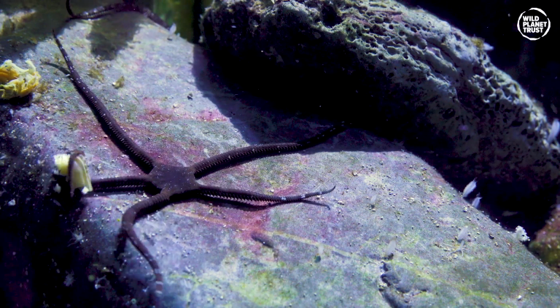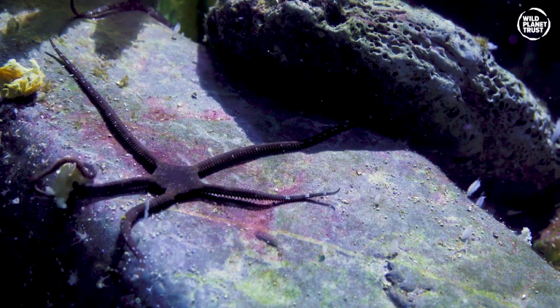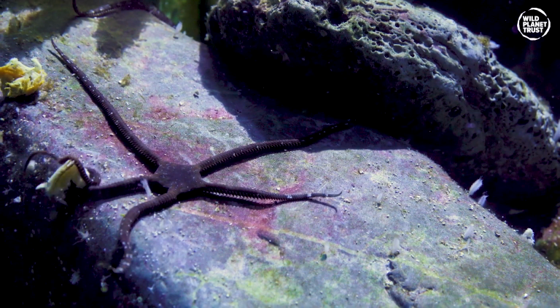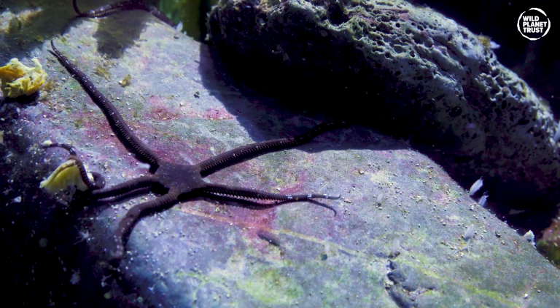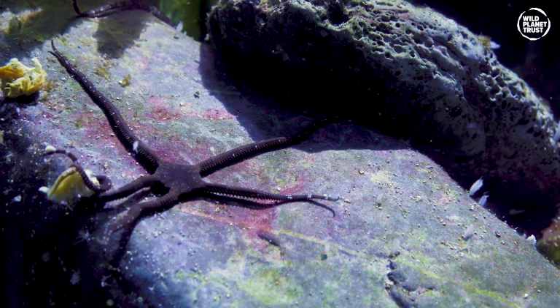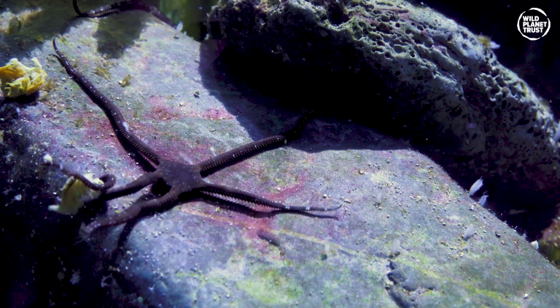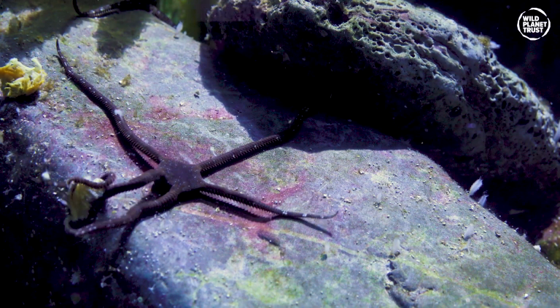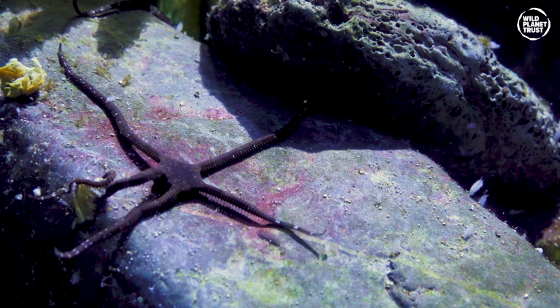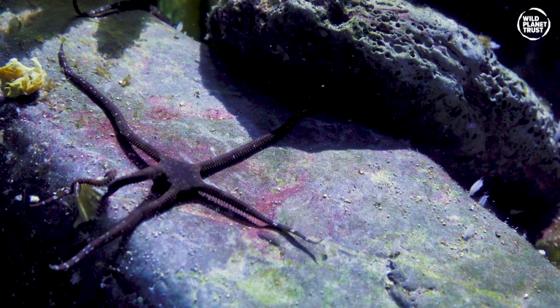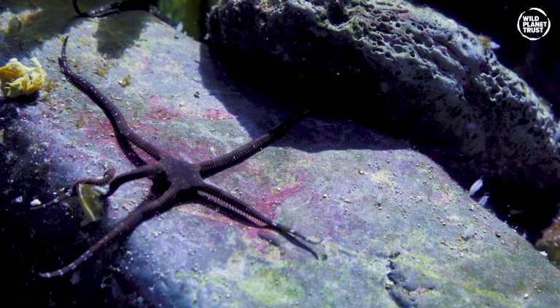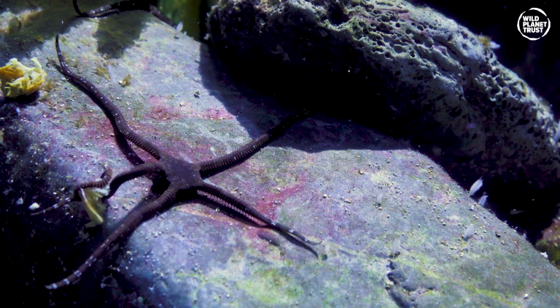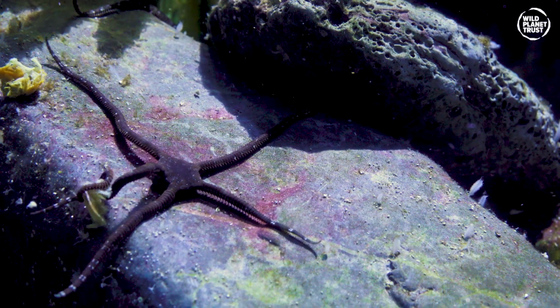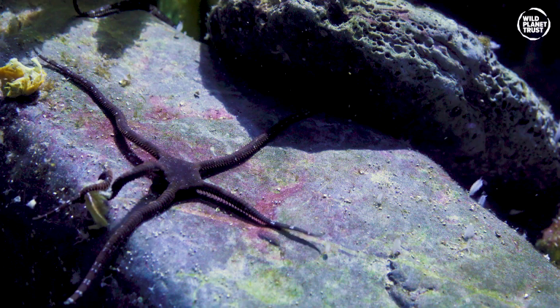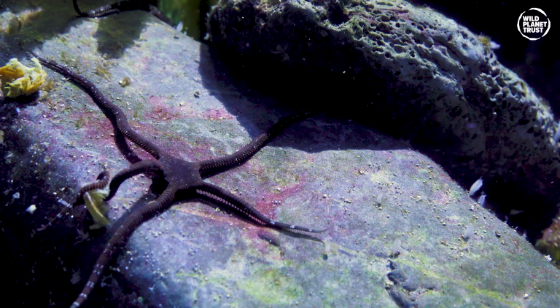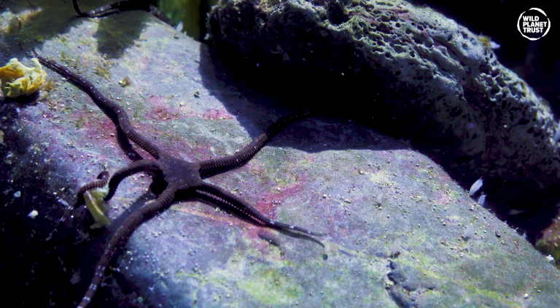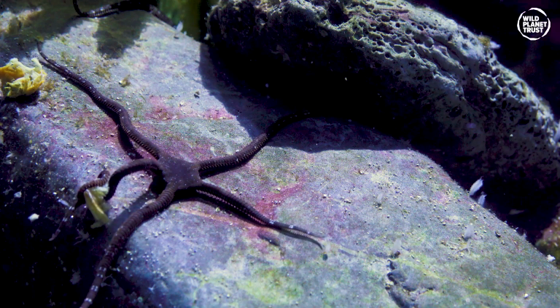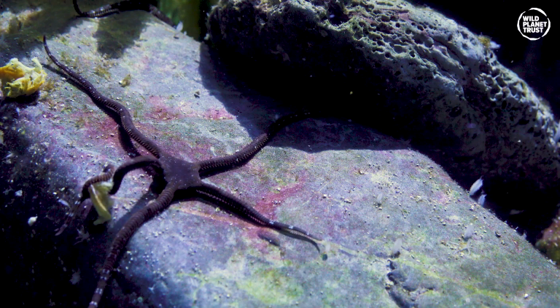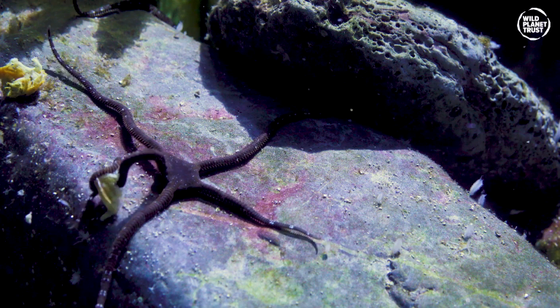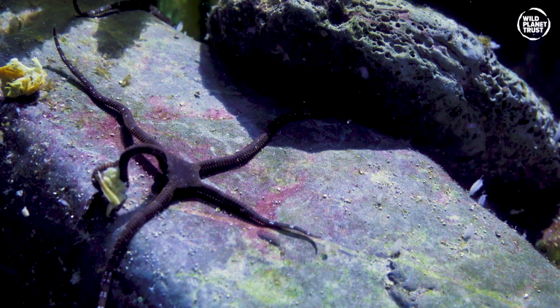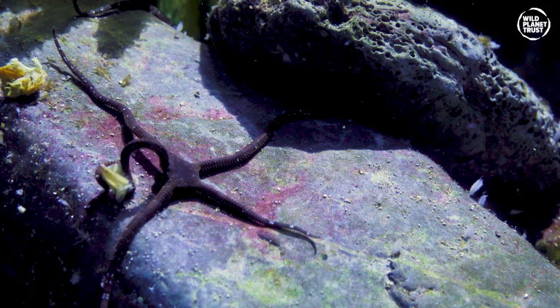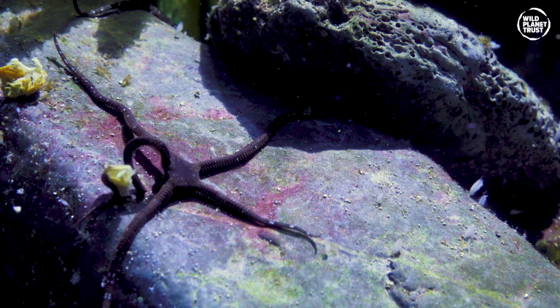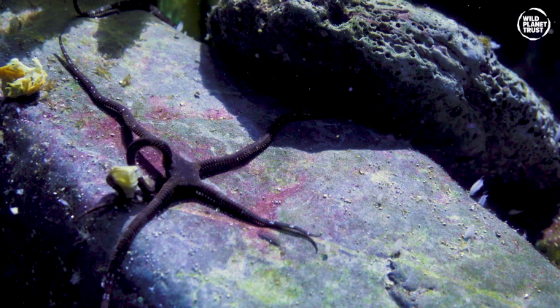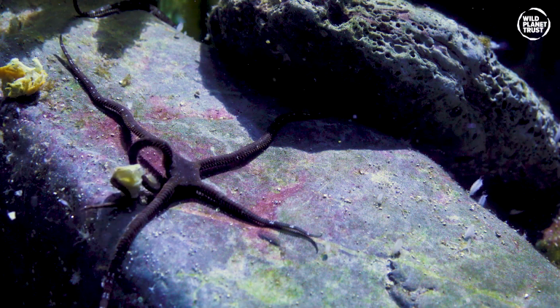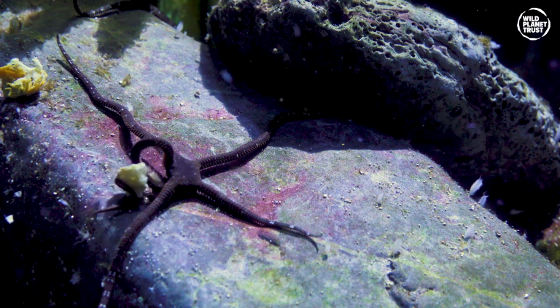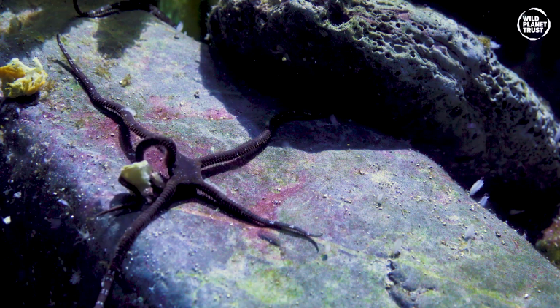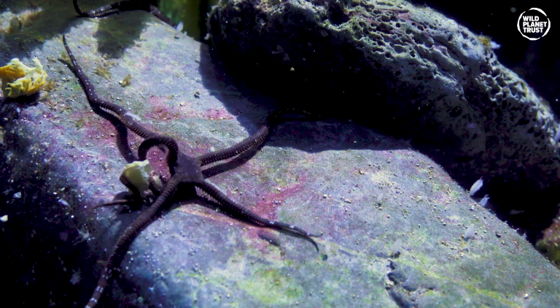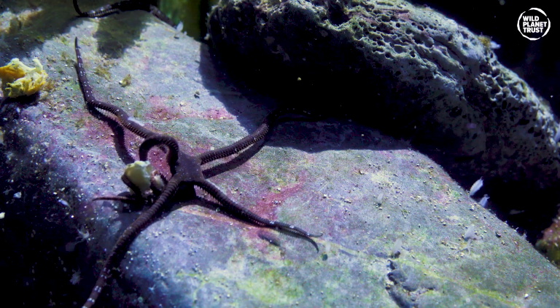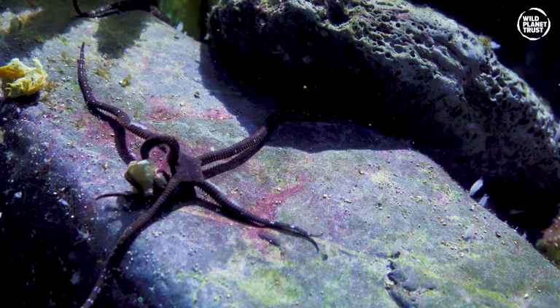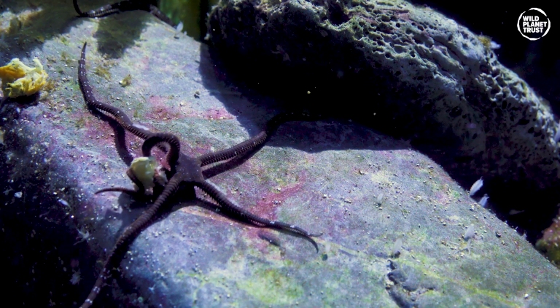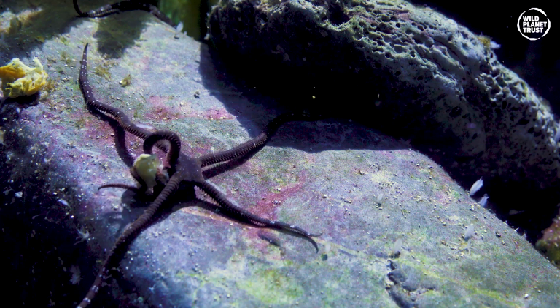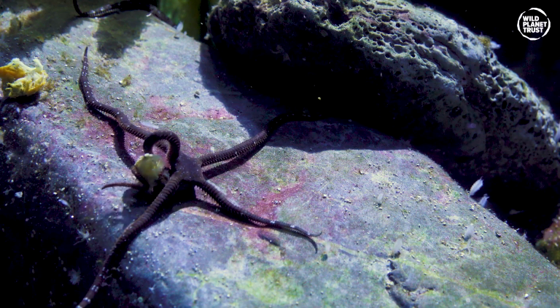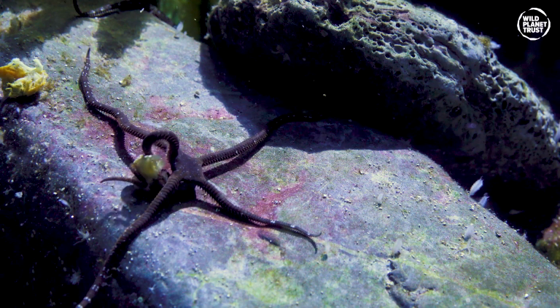So next time you see a starfish, take a moment to reflect on both their beauty and their importance to life on this planet.